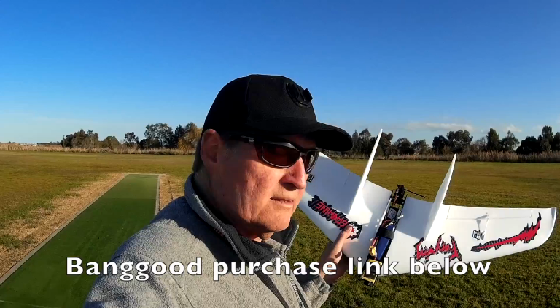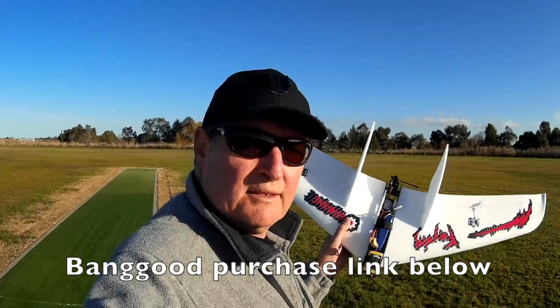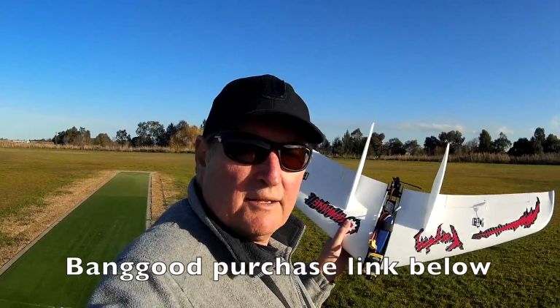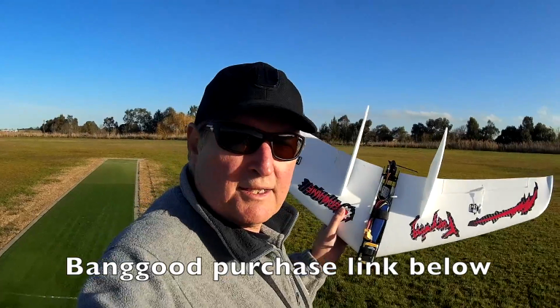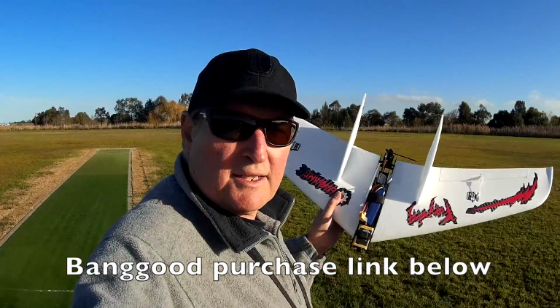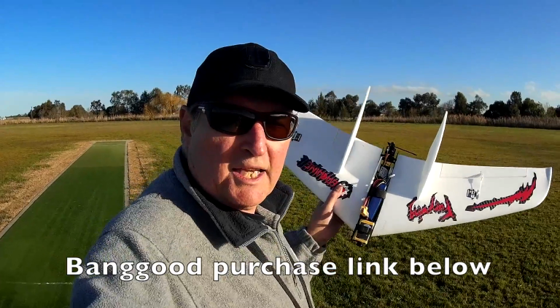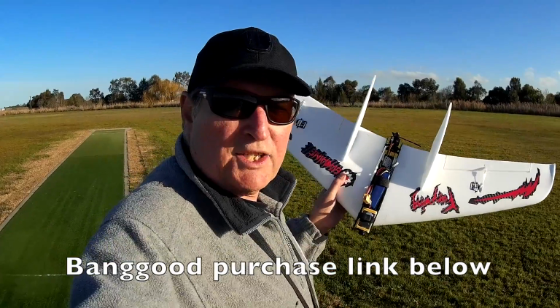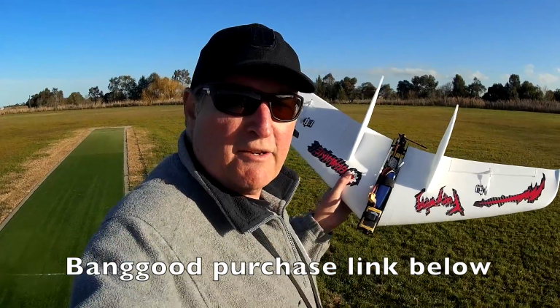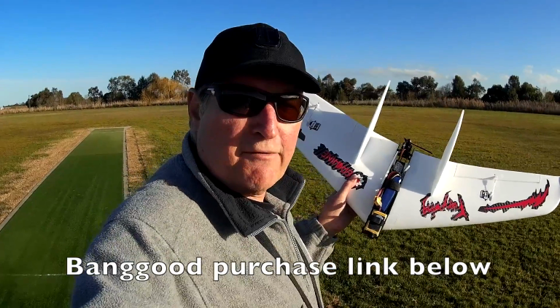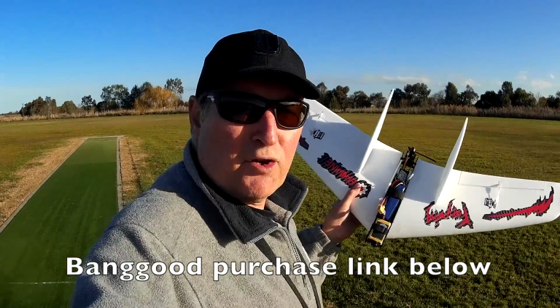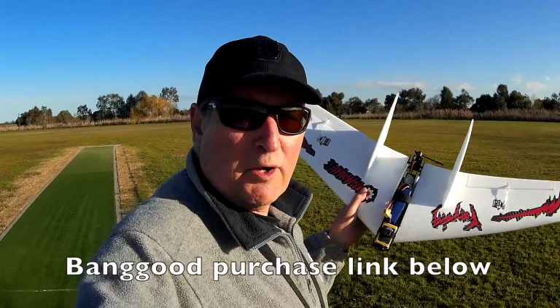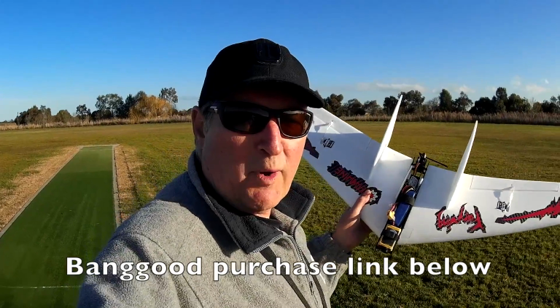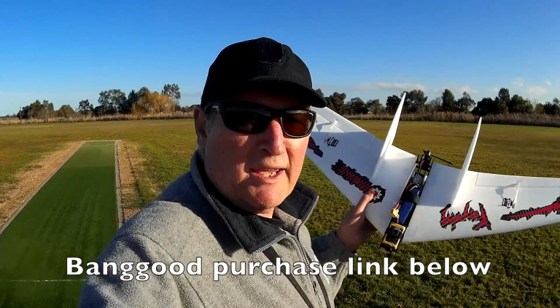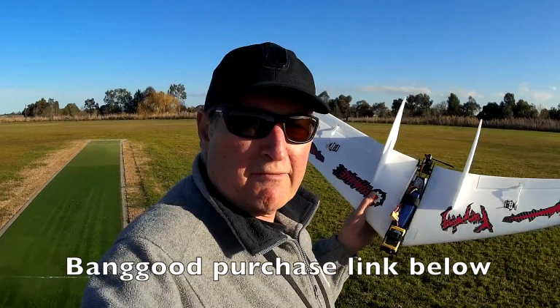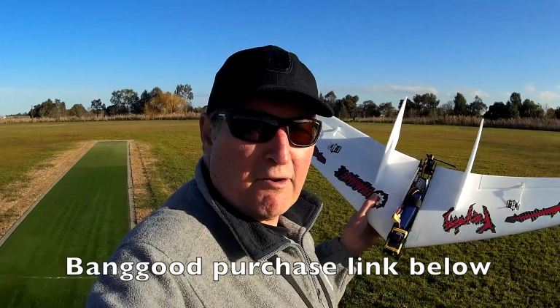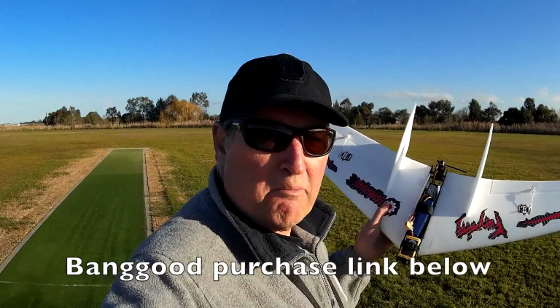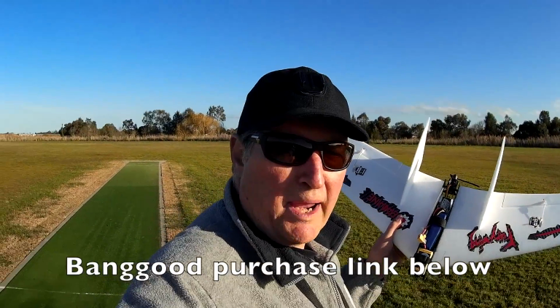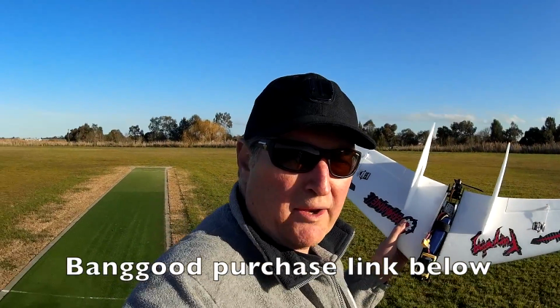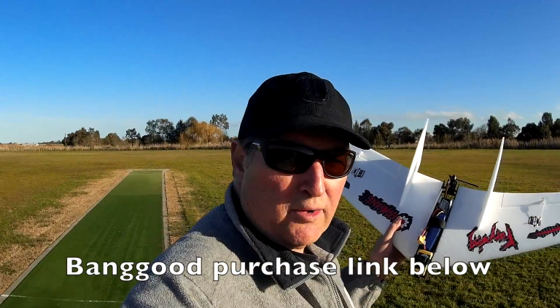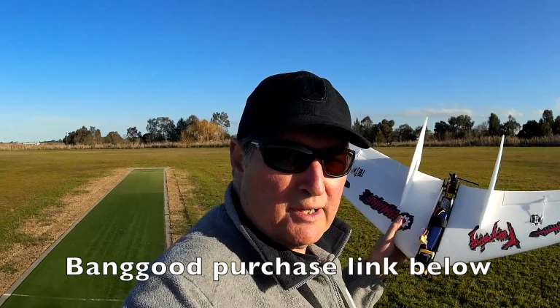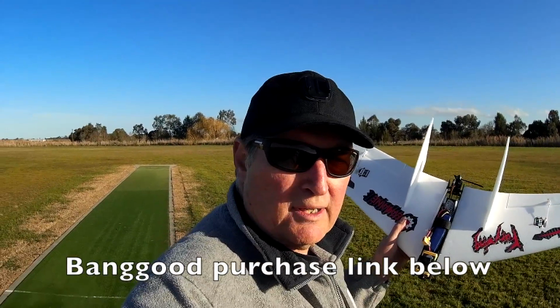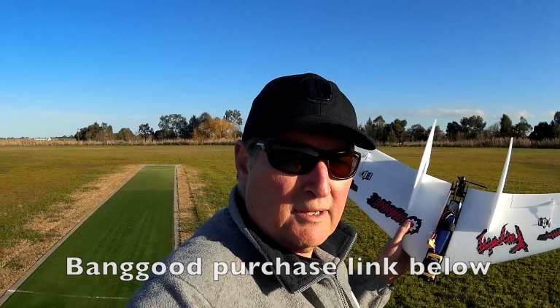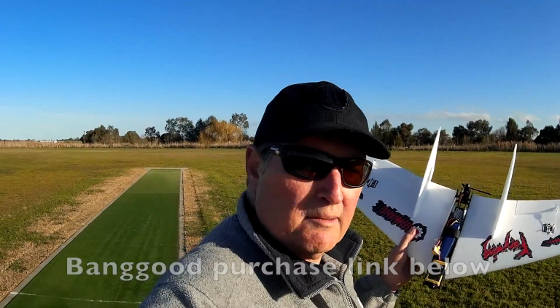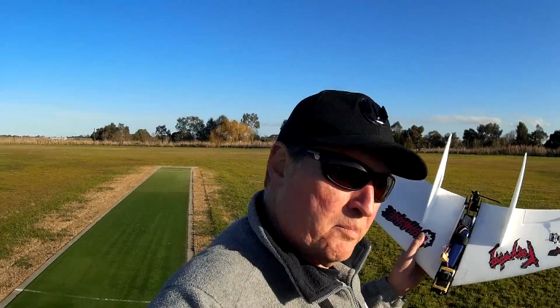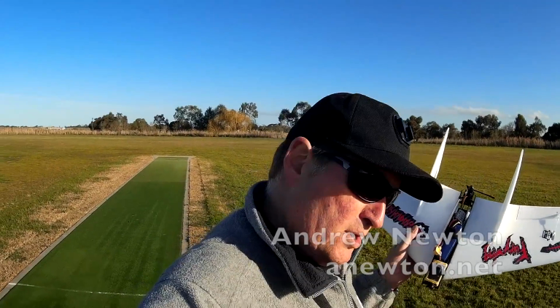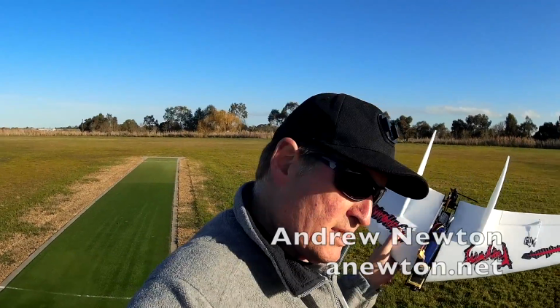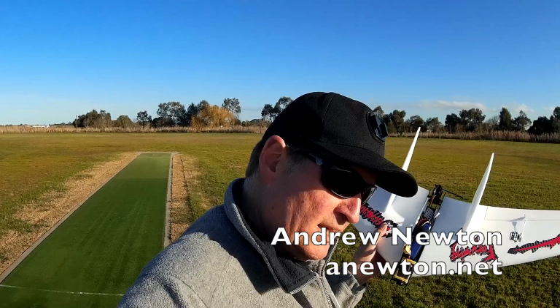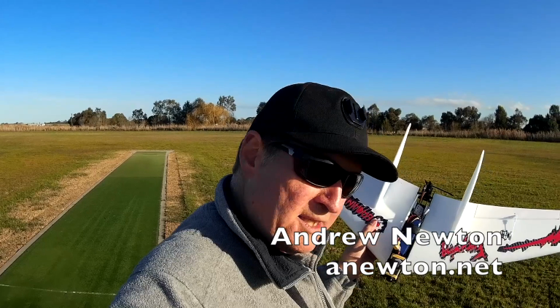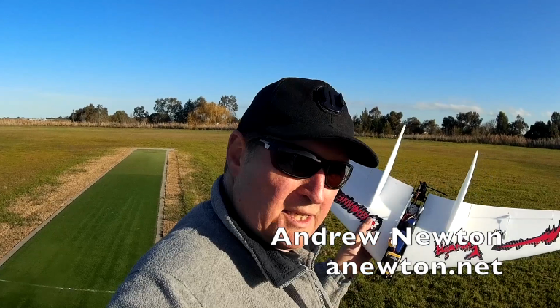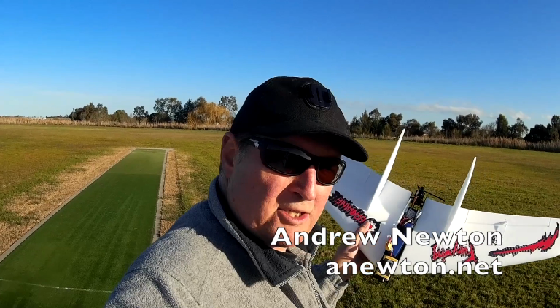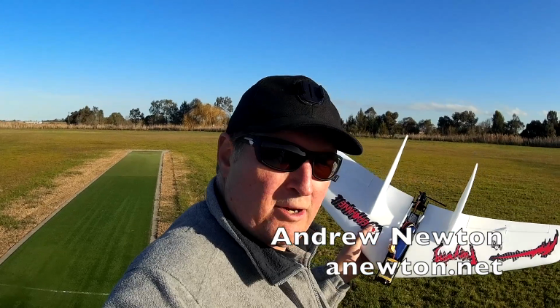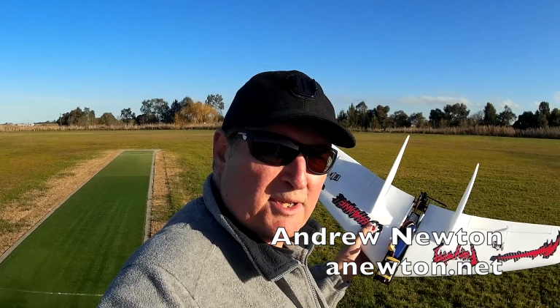This is the Esheen Fury Wing from Banggood — purchase links in the description.